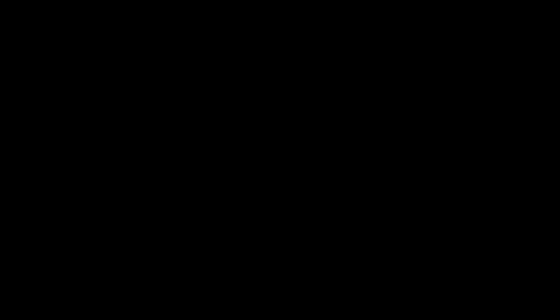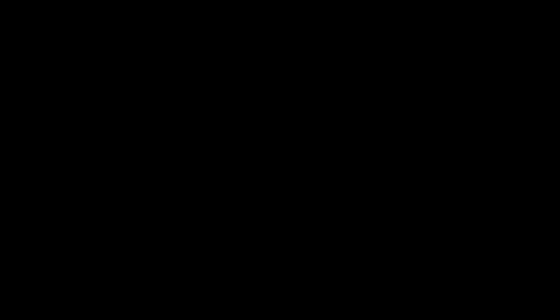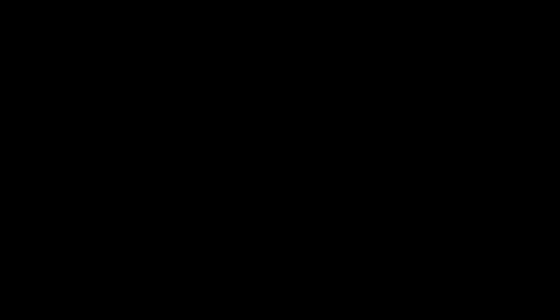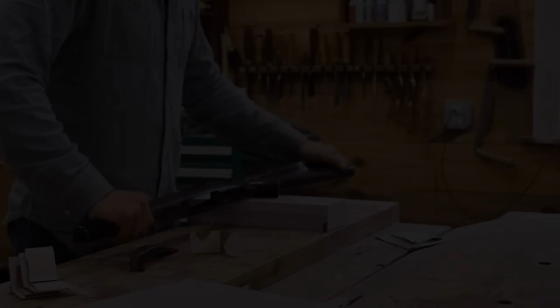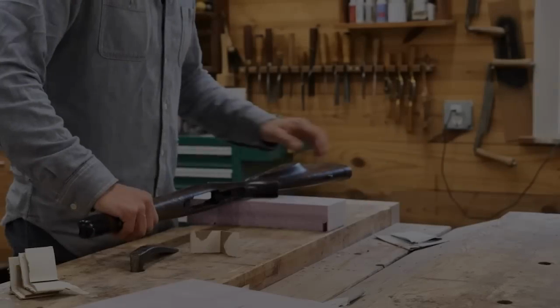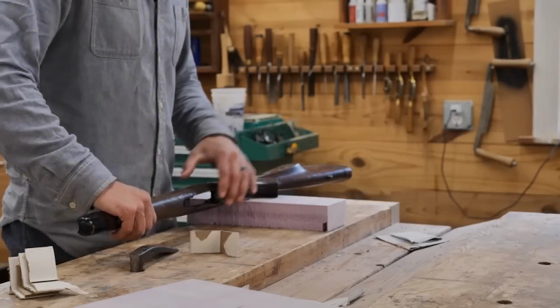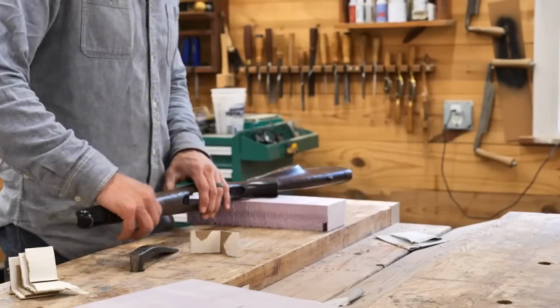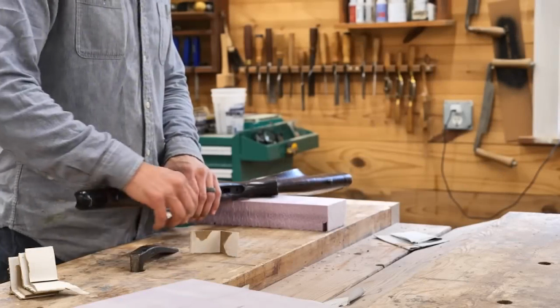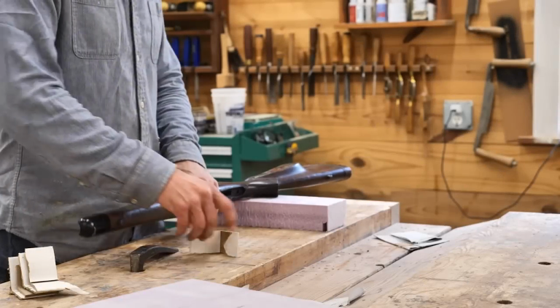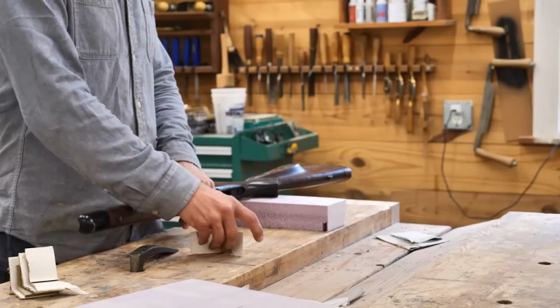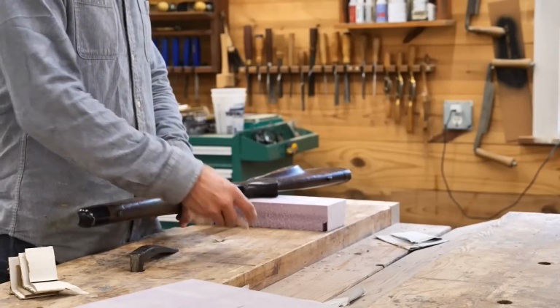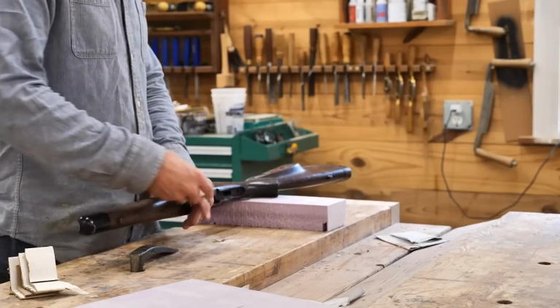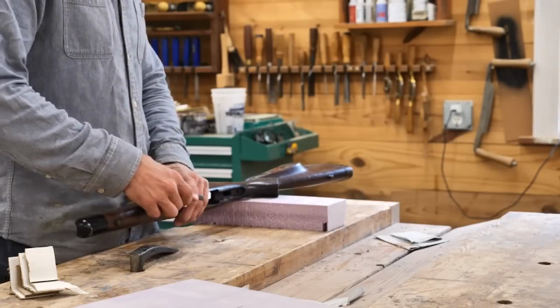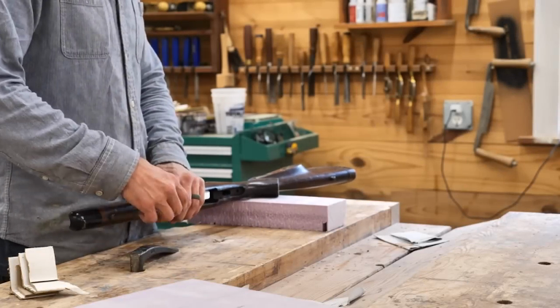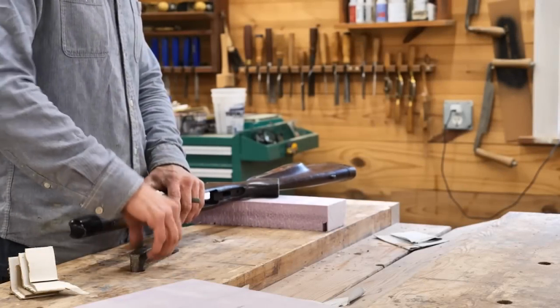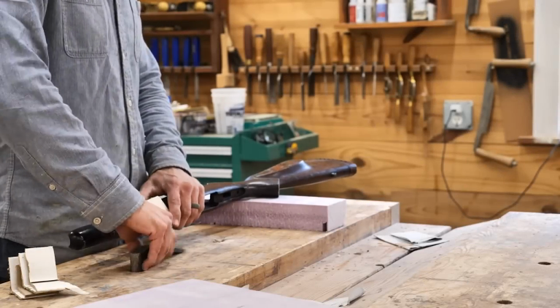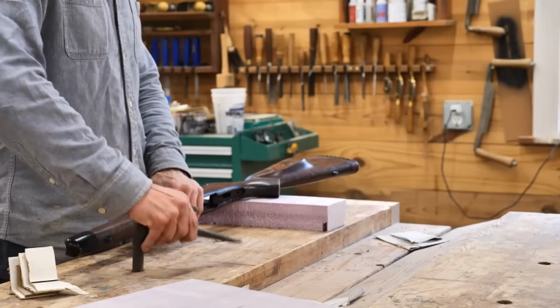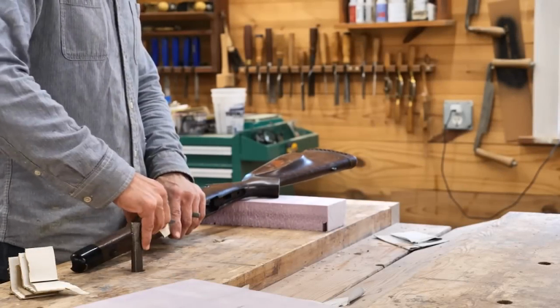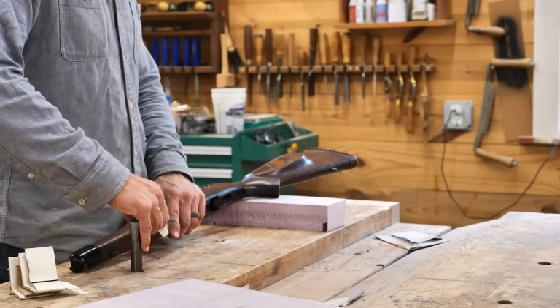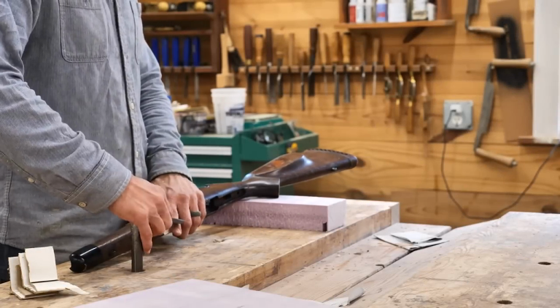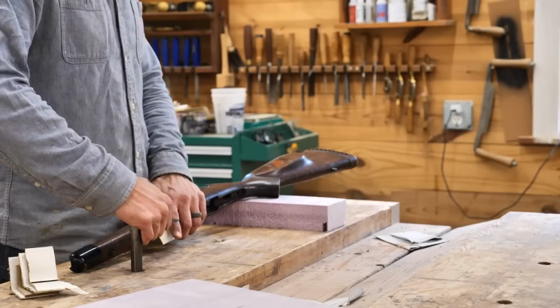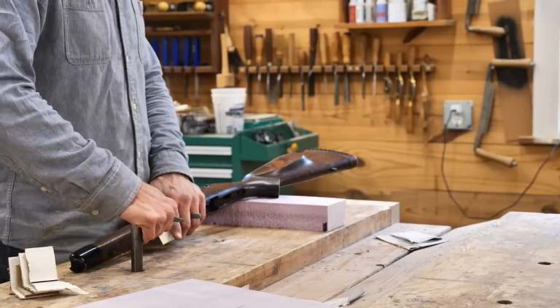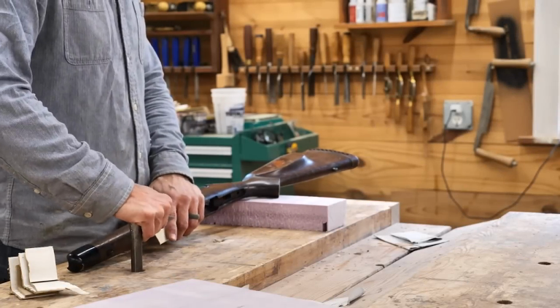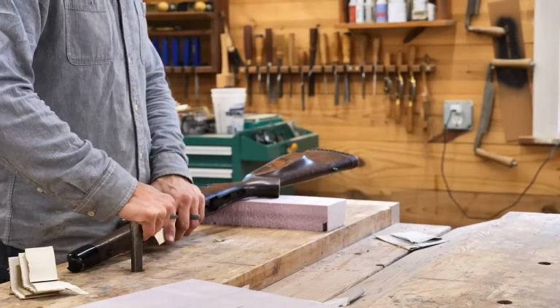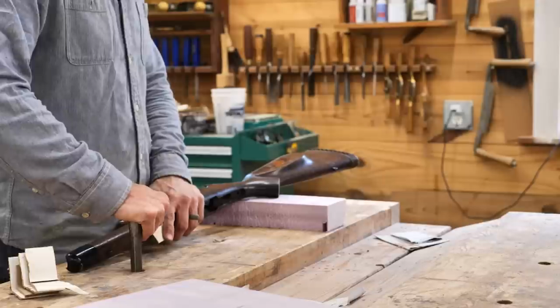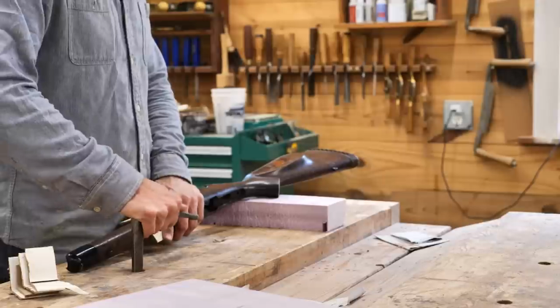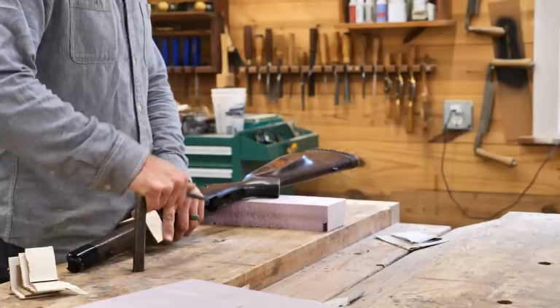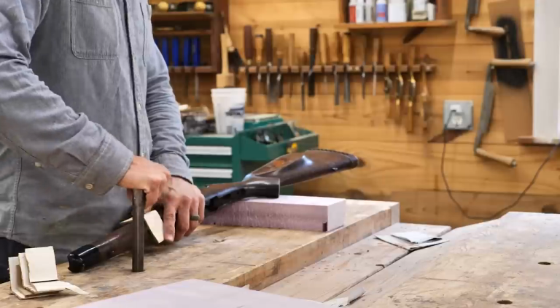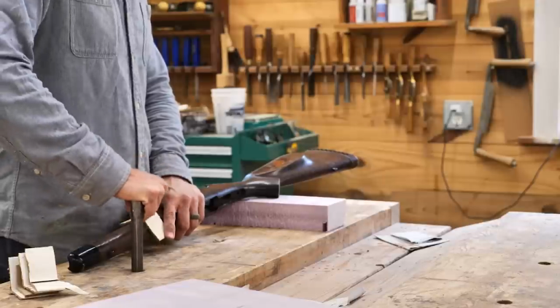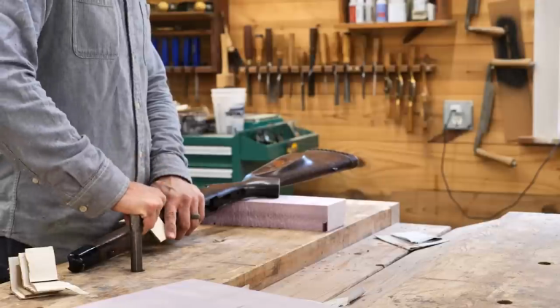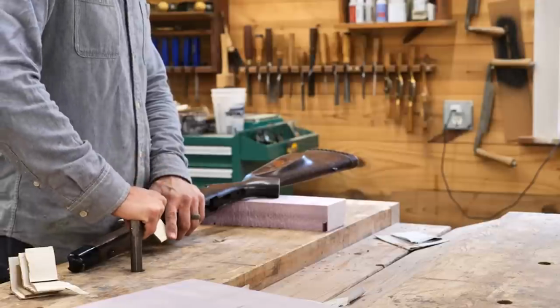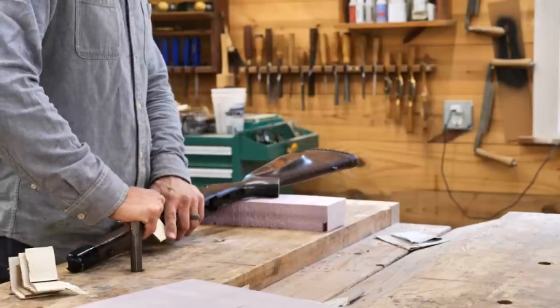Welcome to the shop. In this video we're repairing a 1903 Springfield rifle stock.